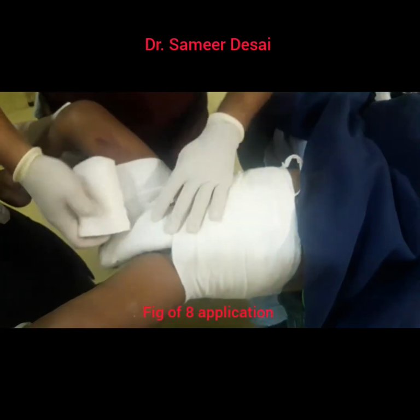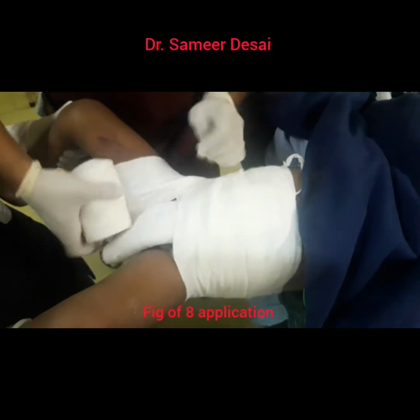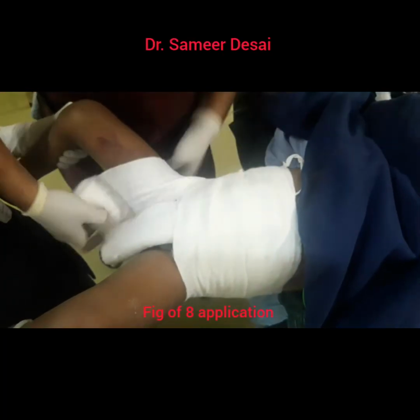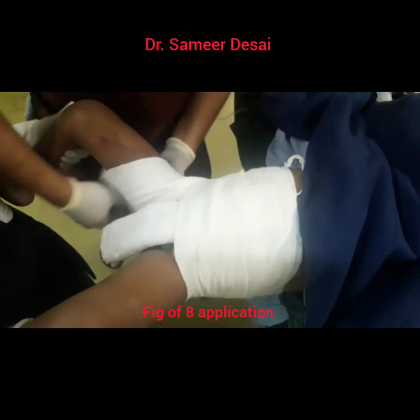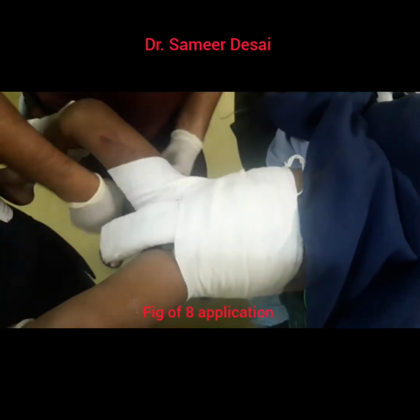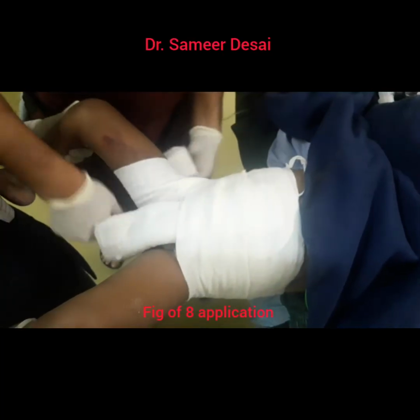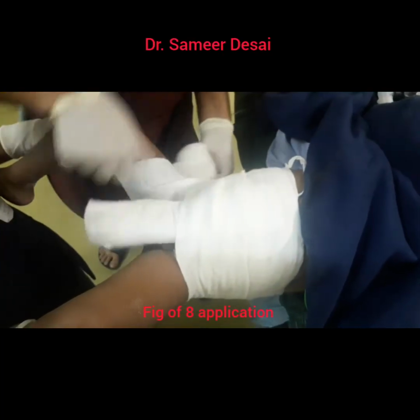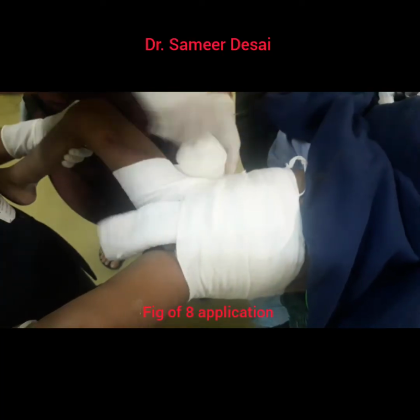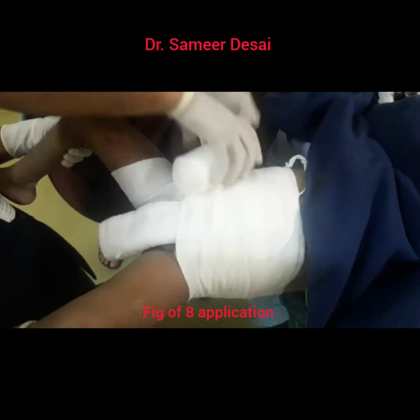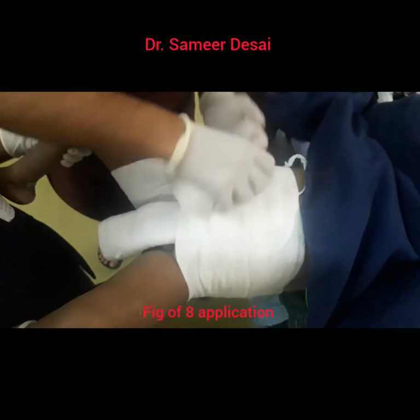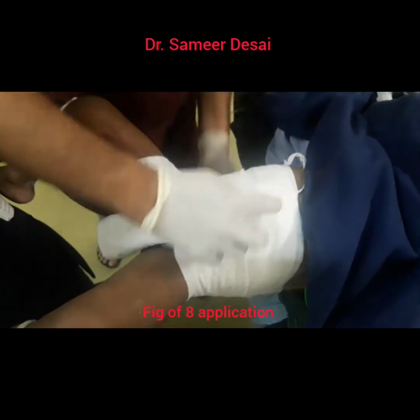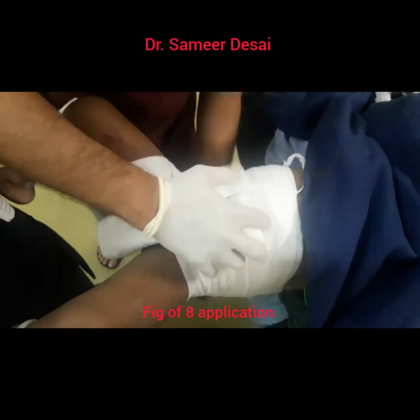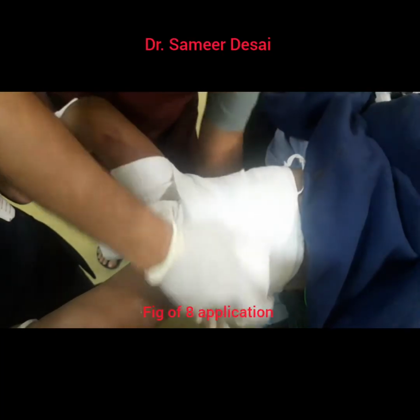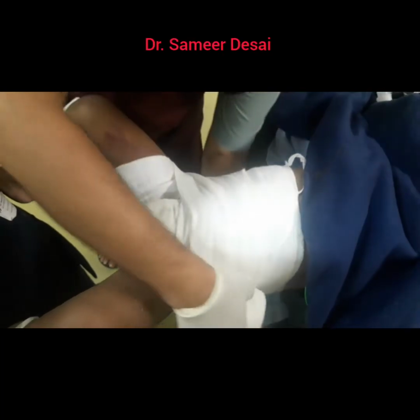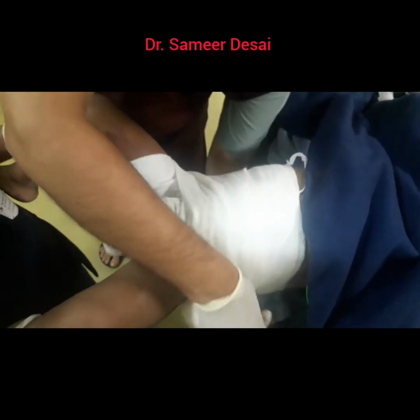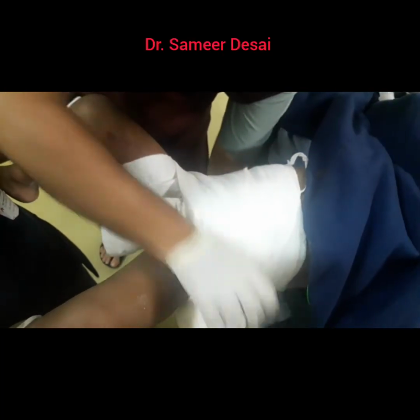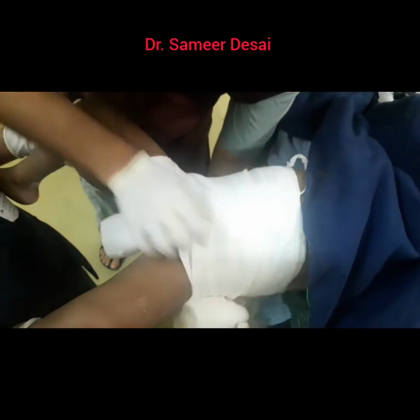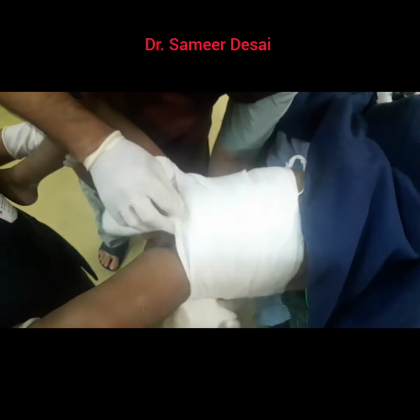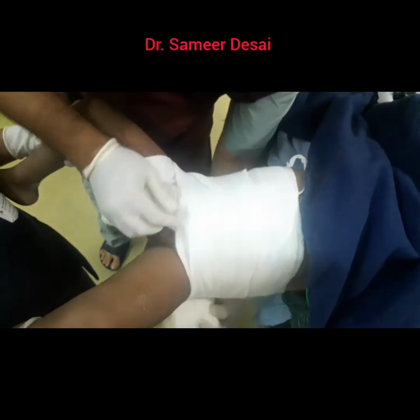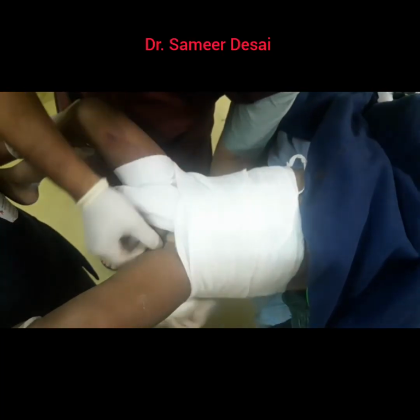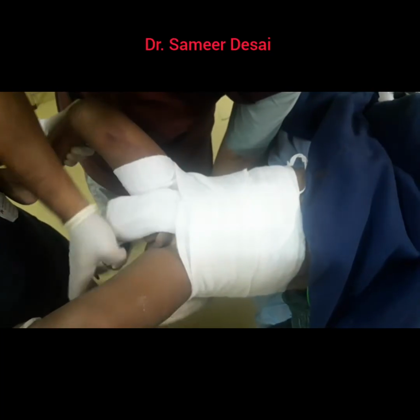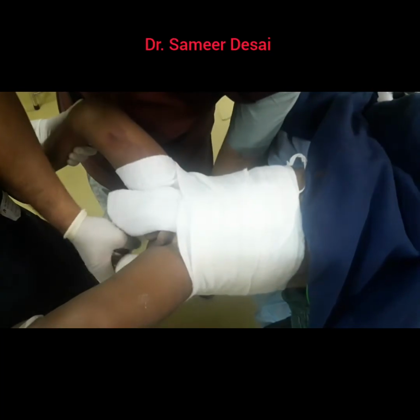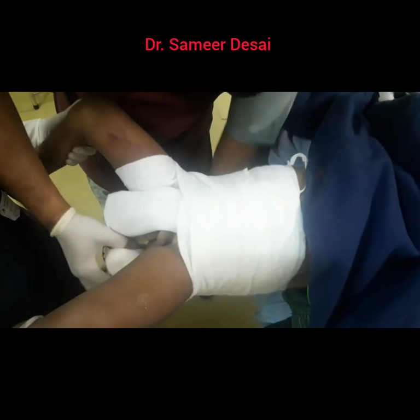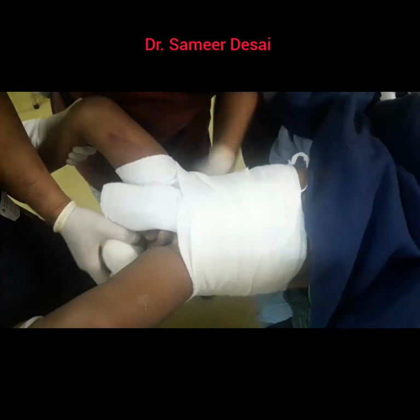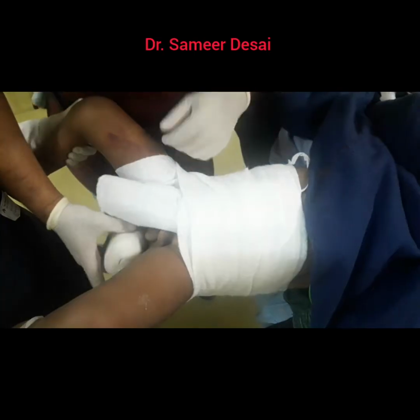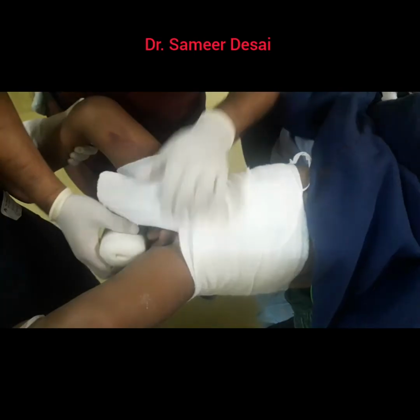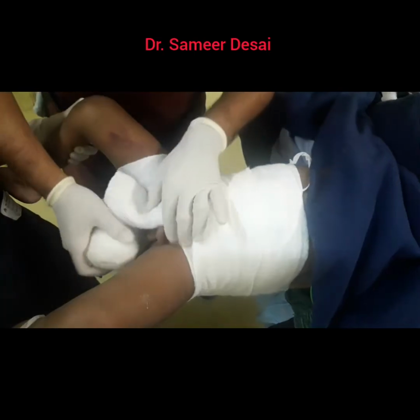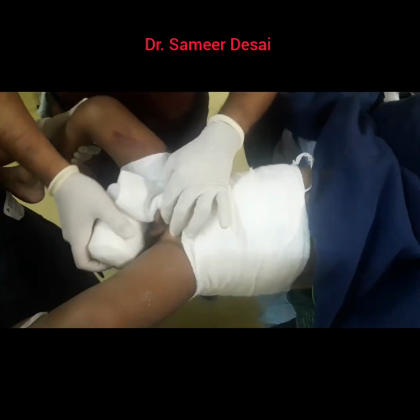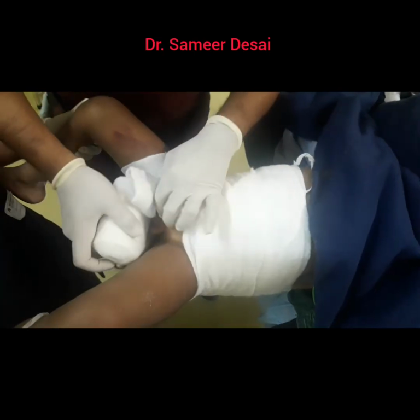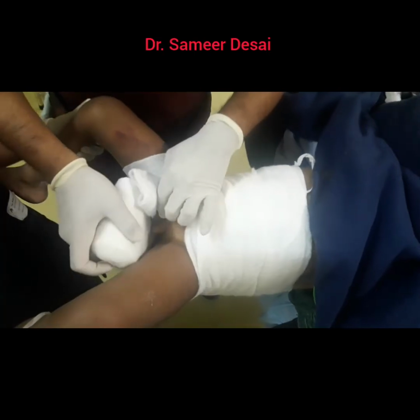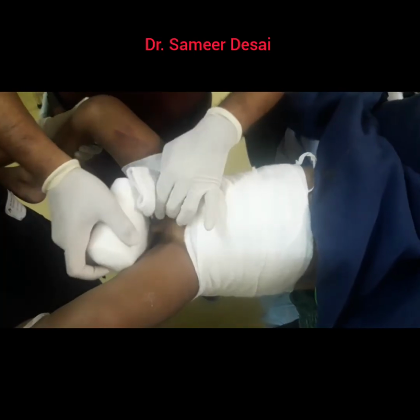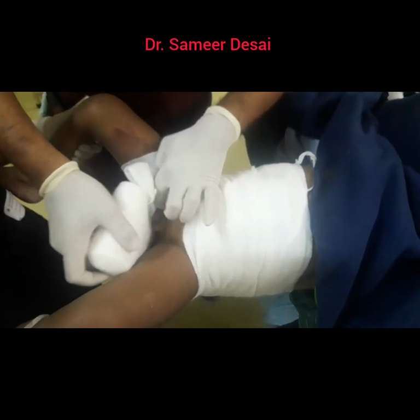In the next step, apply the soft roll in figure of 8 fashion as shown over here.